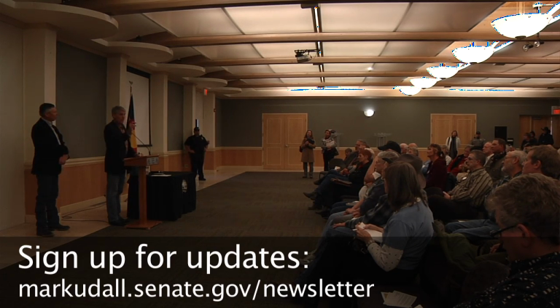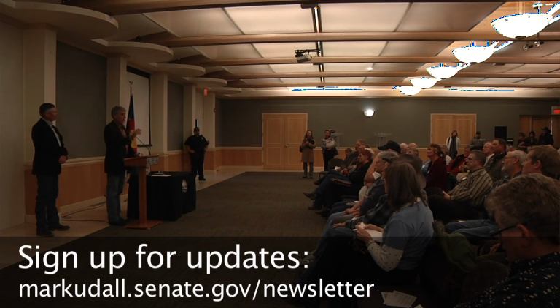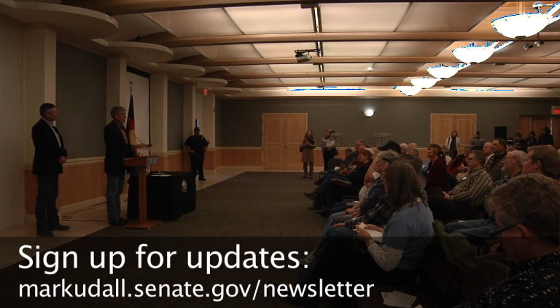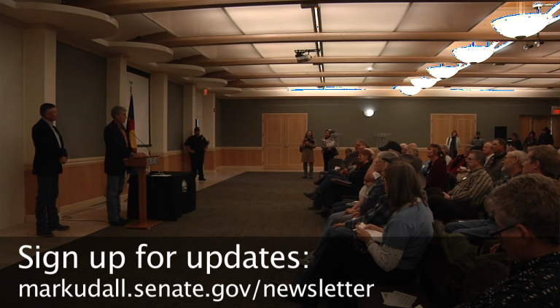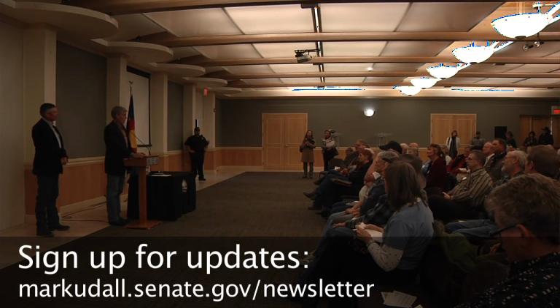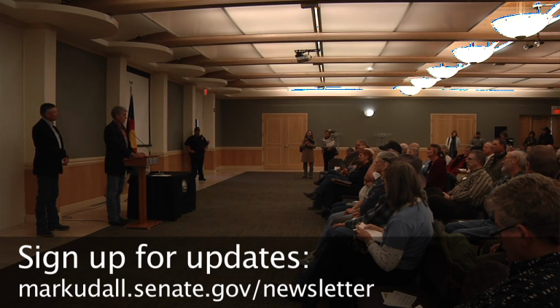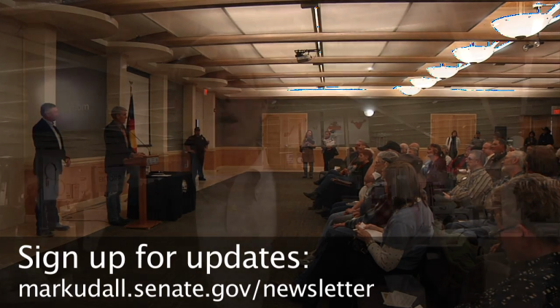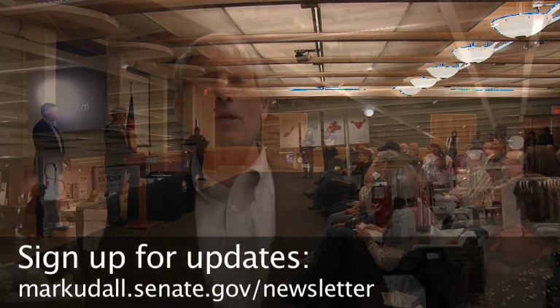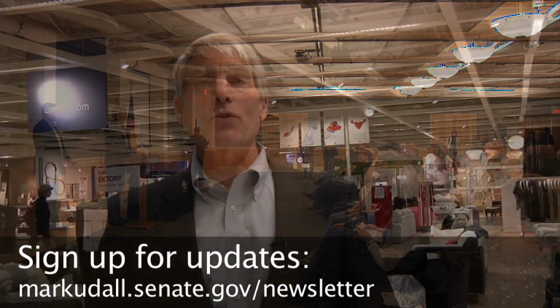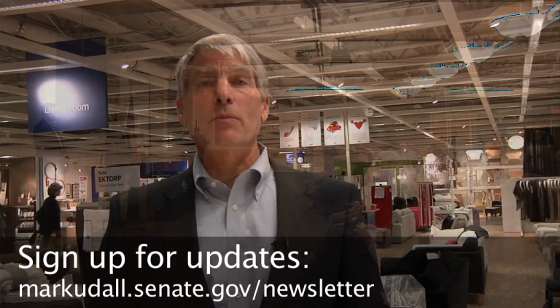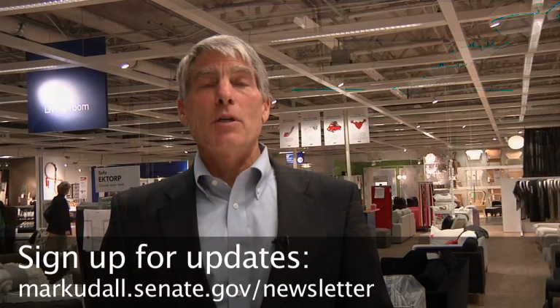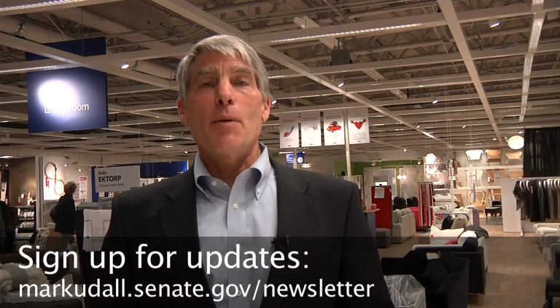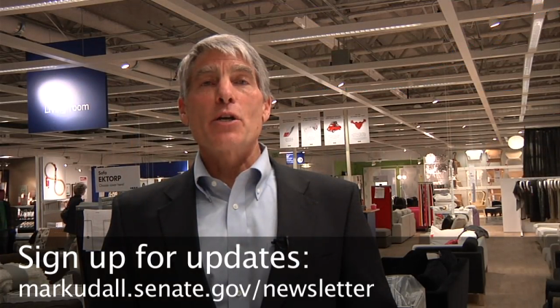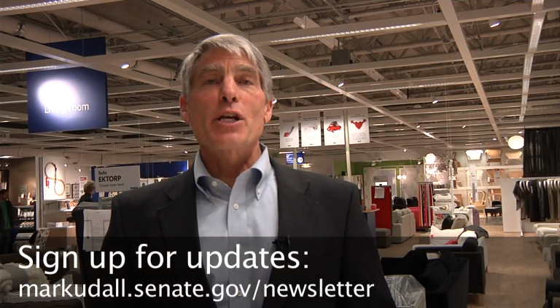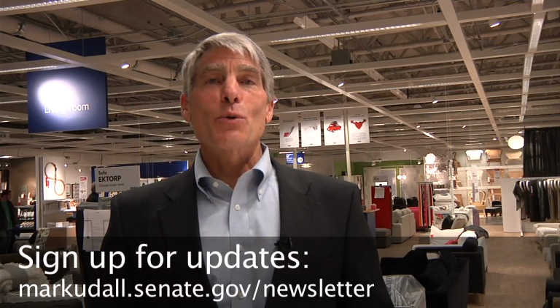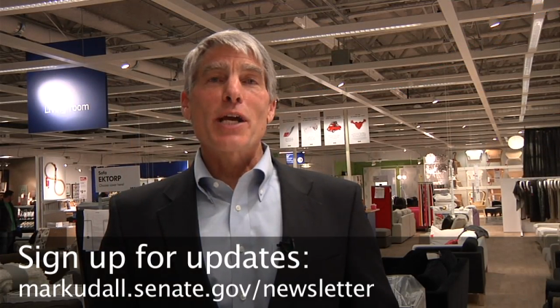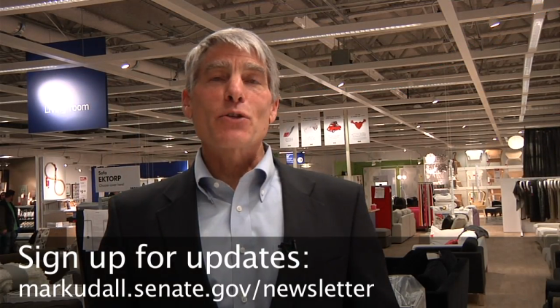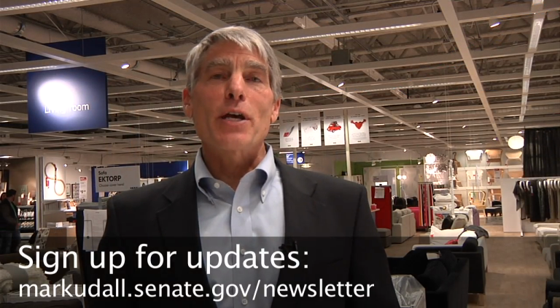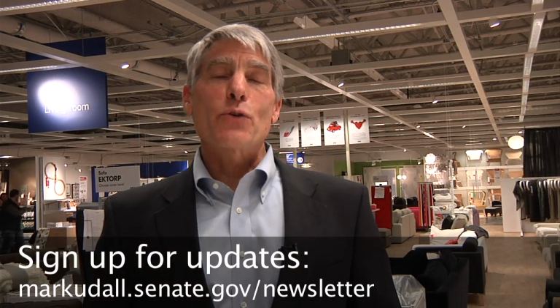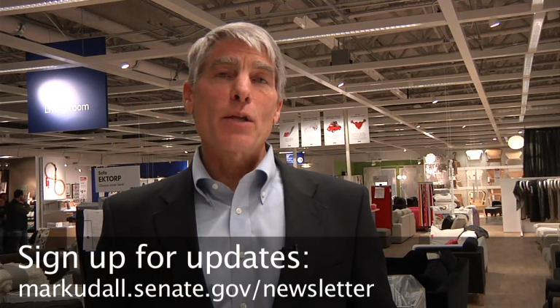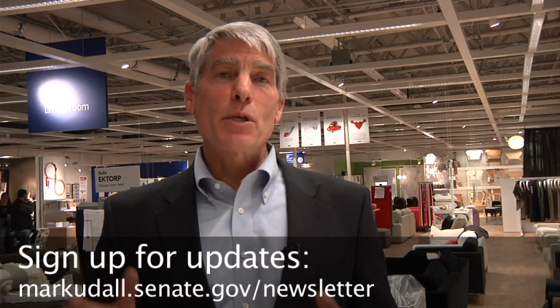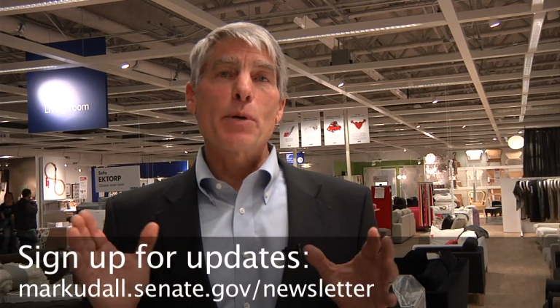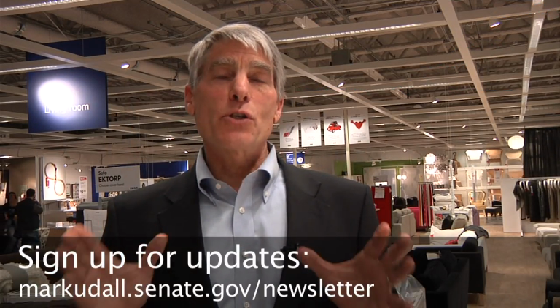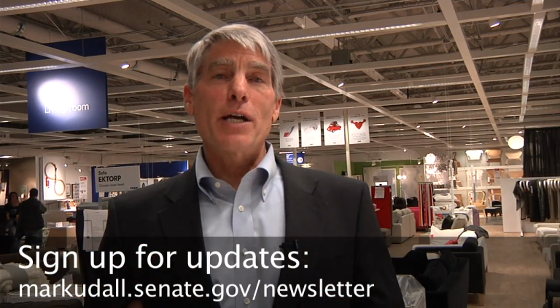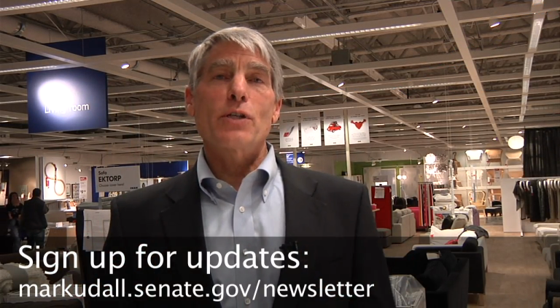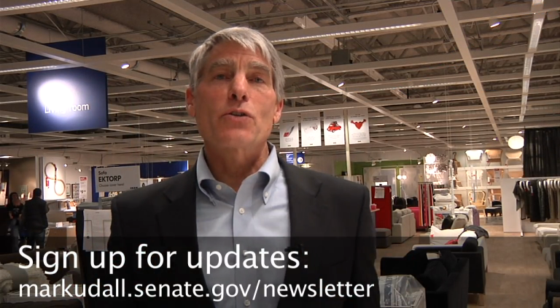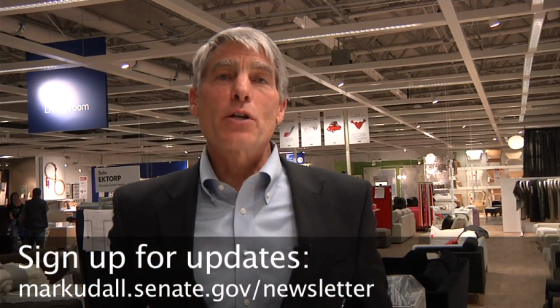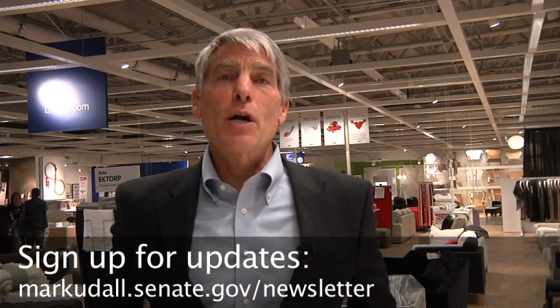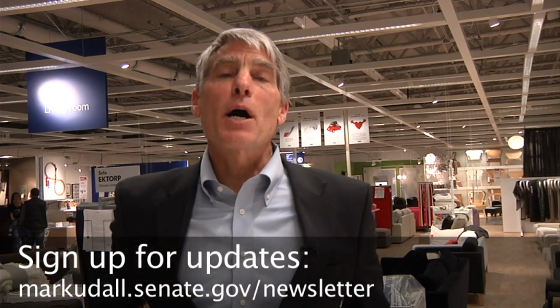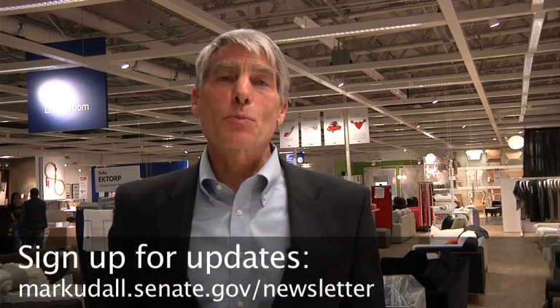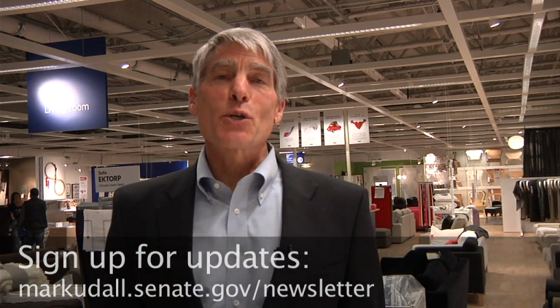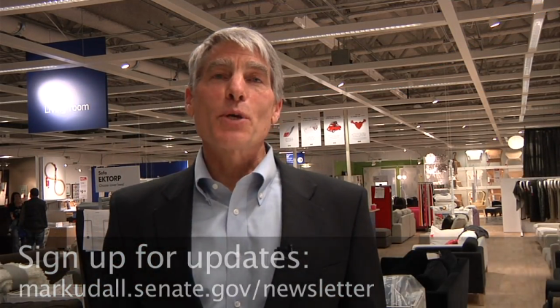Come with your questions, your comments. I'm eager to hear what you have to say so I can be the best United States Senator I possibly can be.